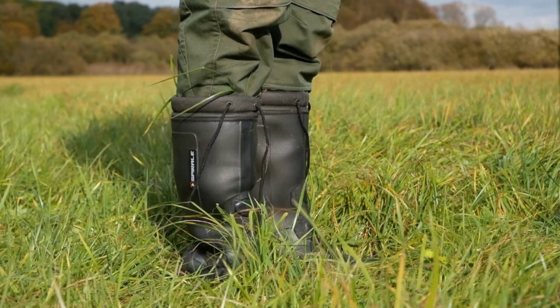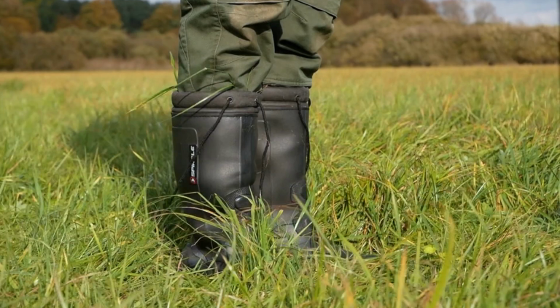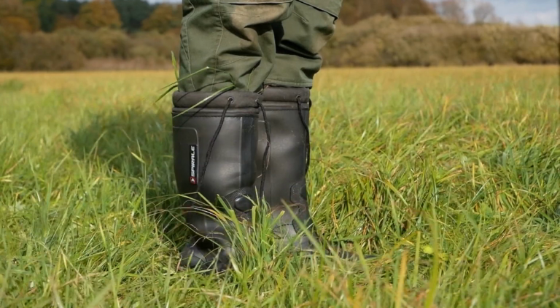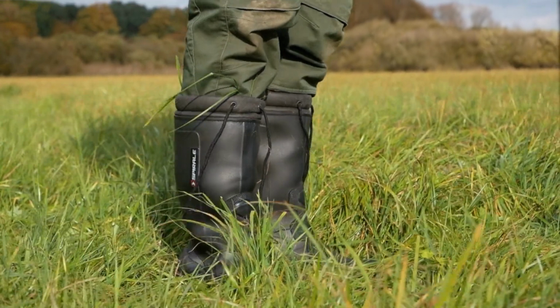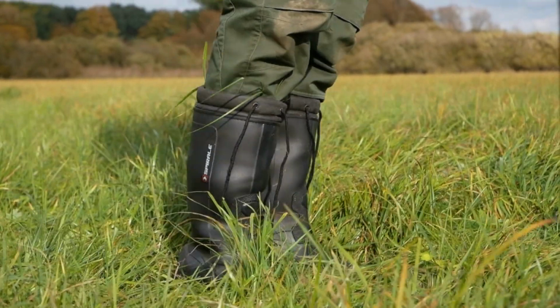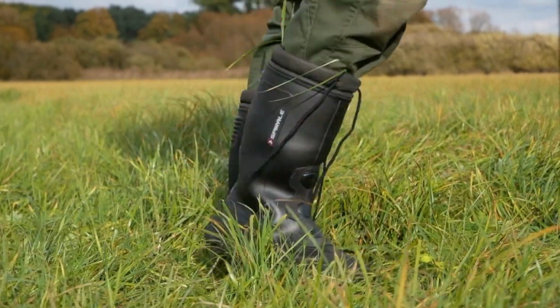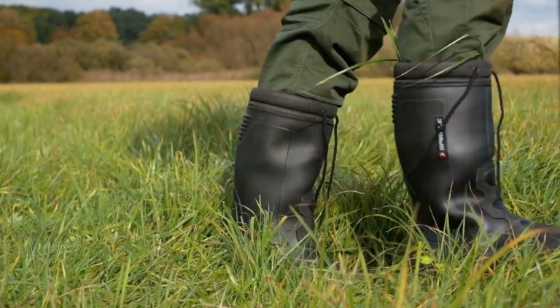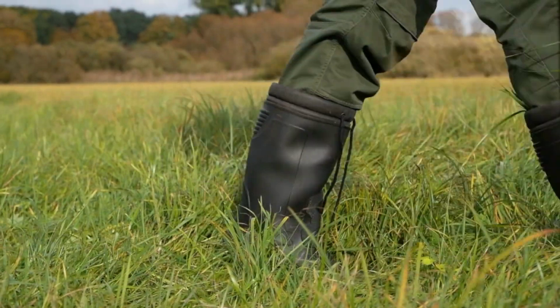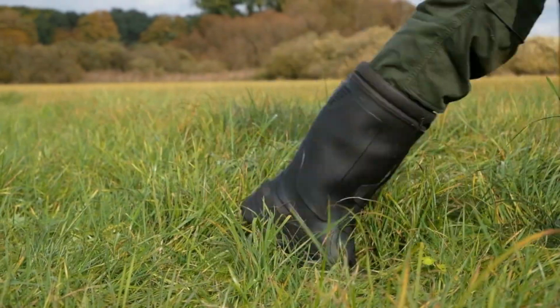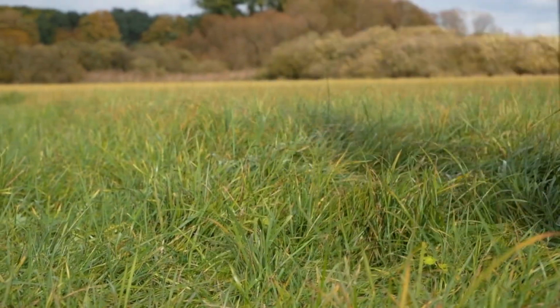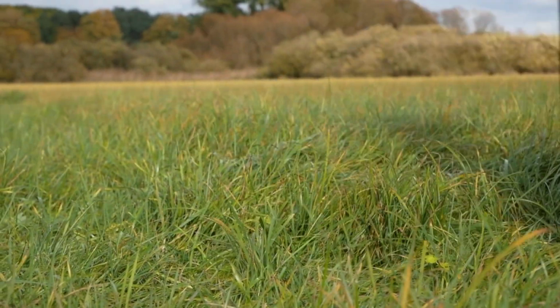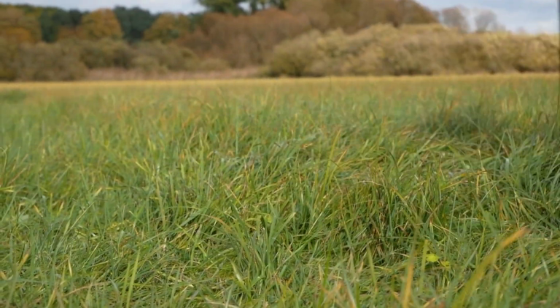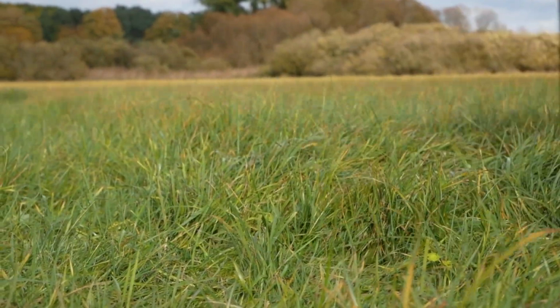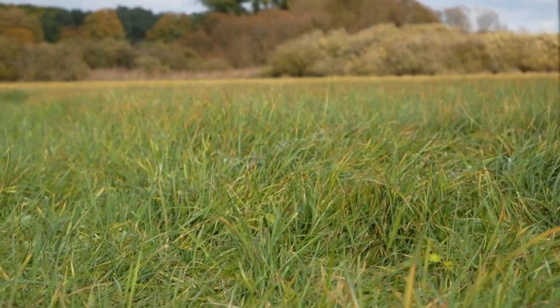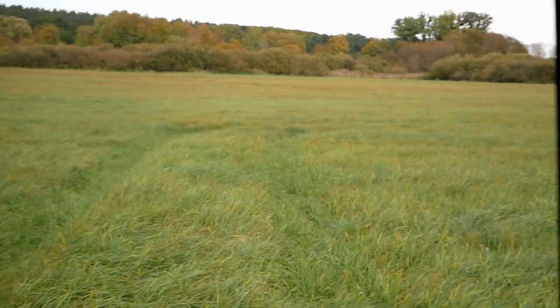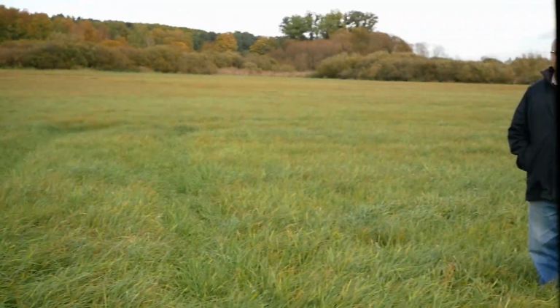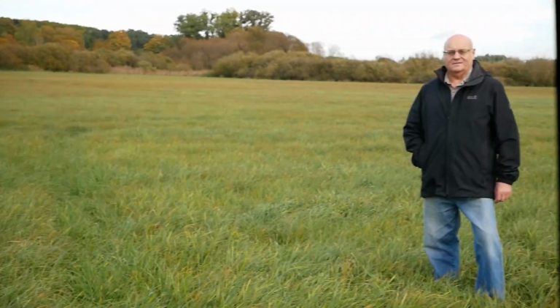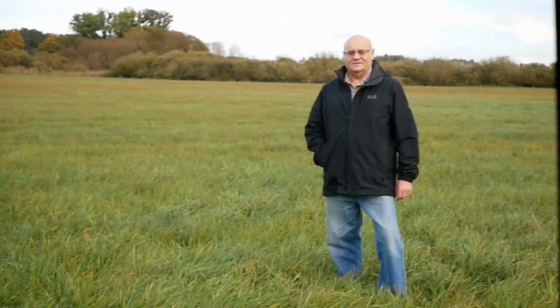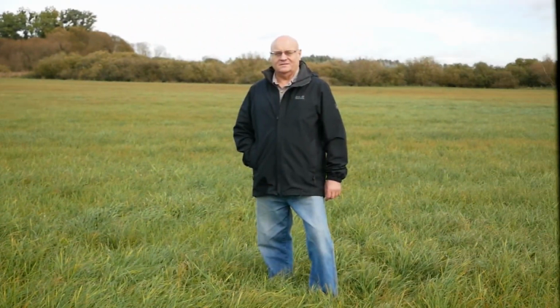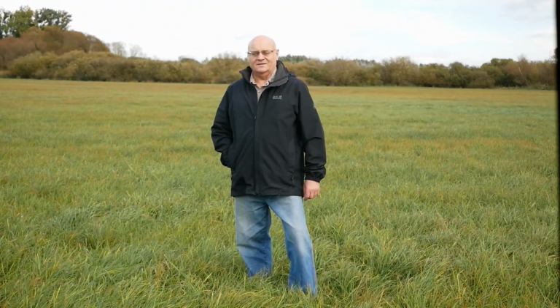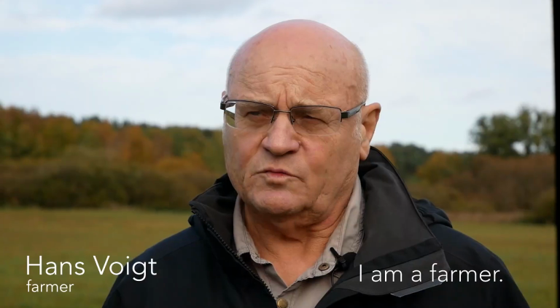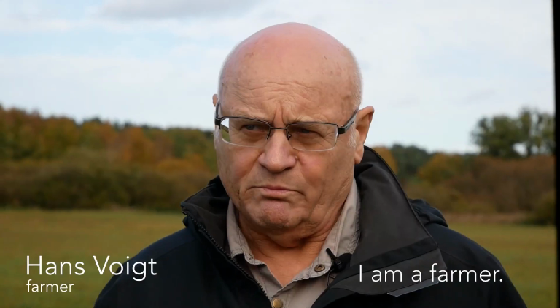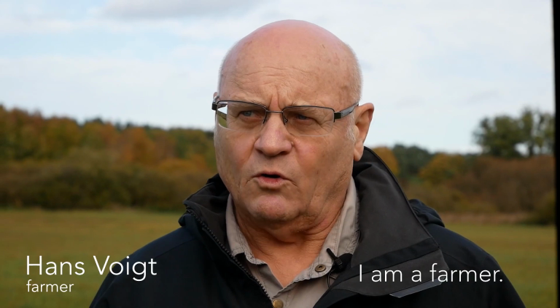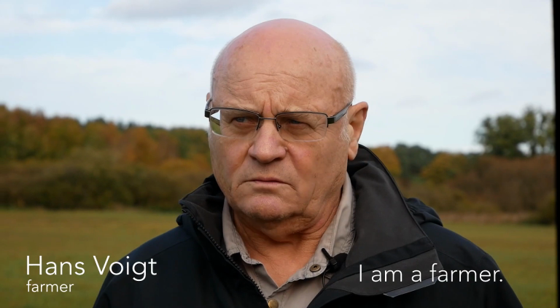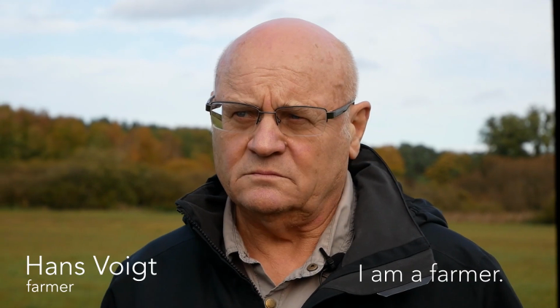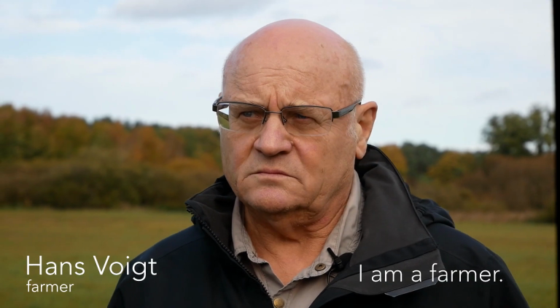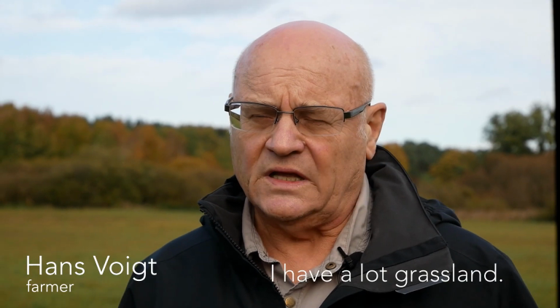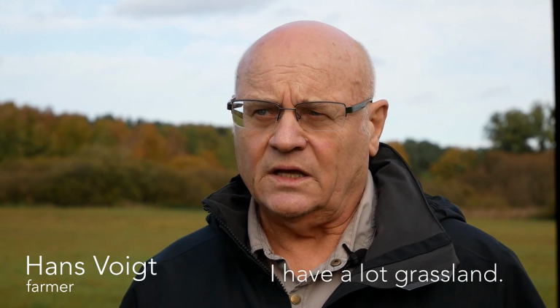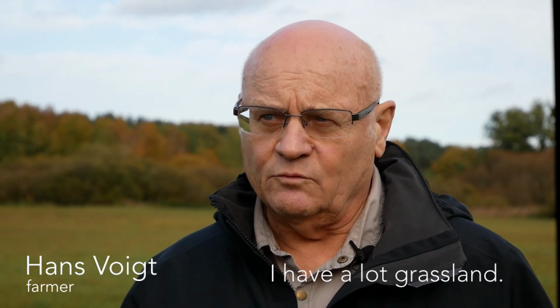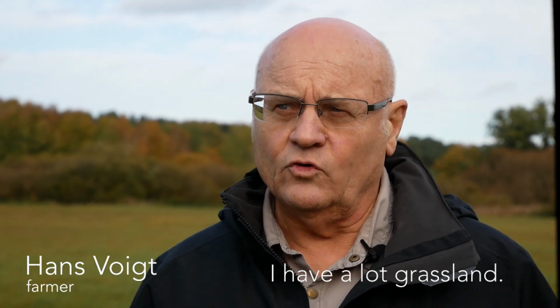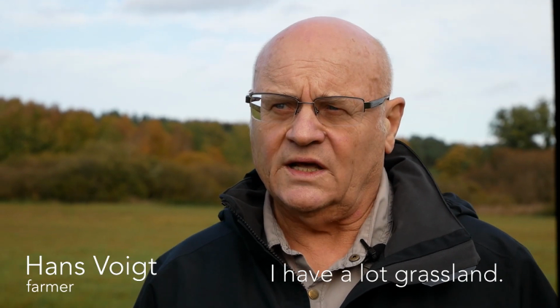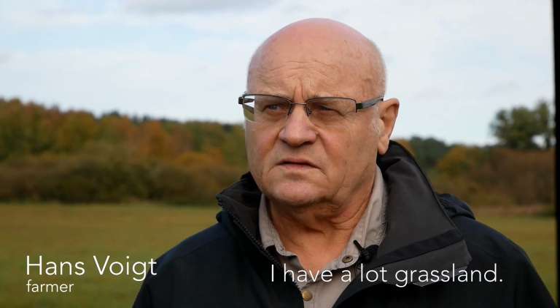Now I want to introduce you to the pioneer of the very first paludiculture project. He is a farmer of the mill in this region.